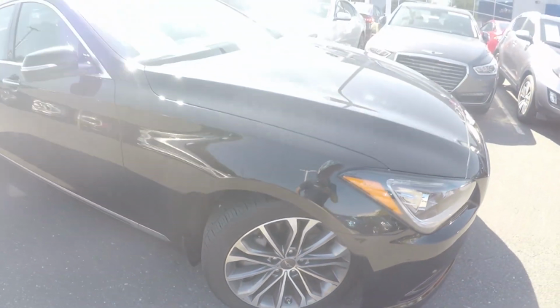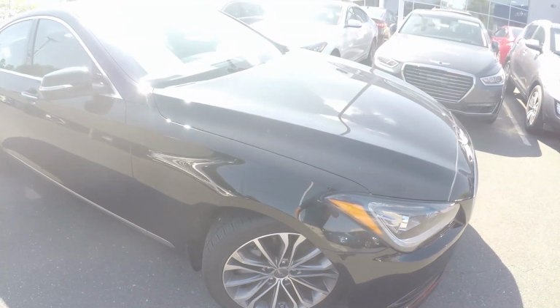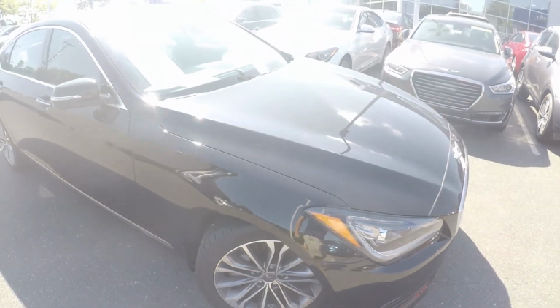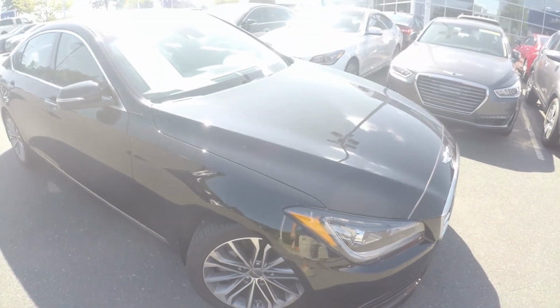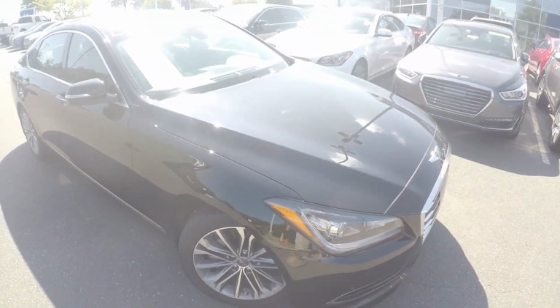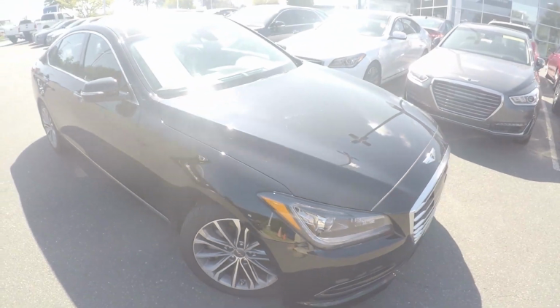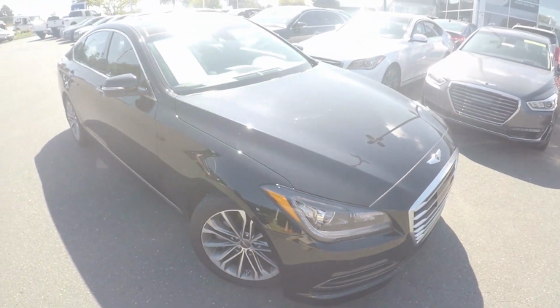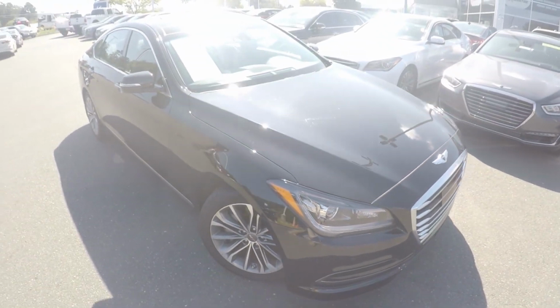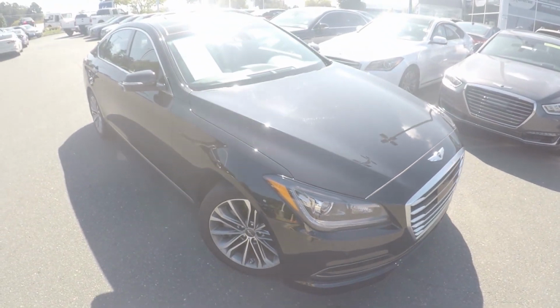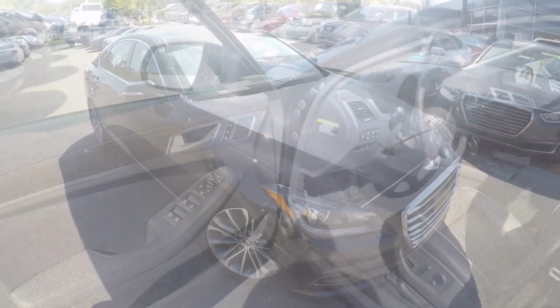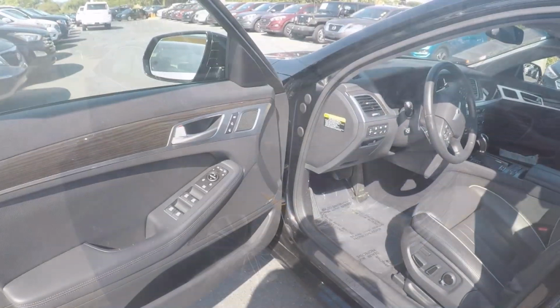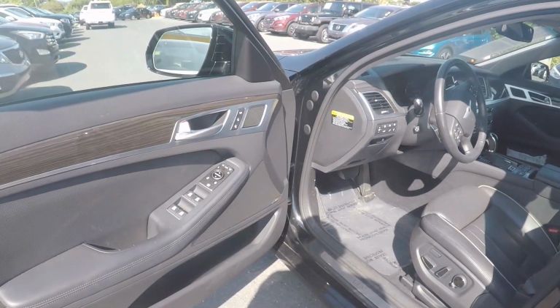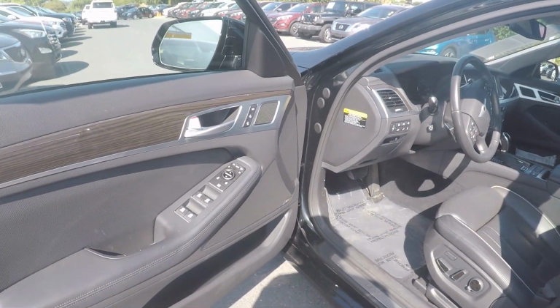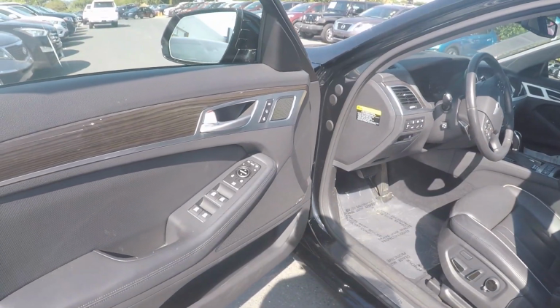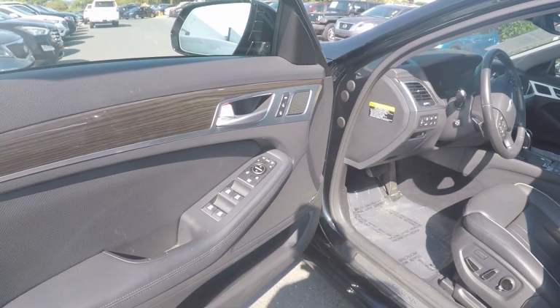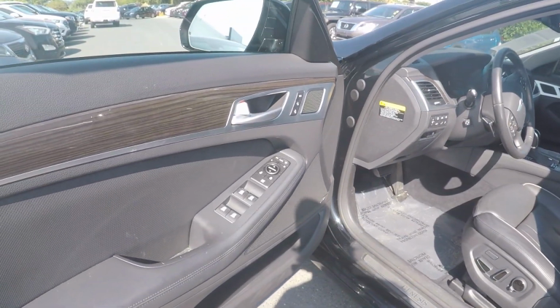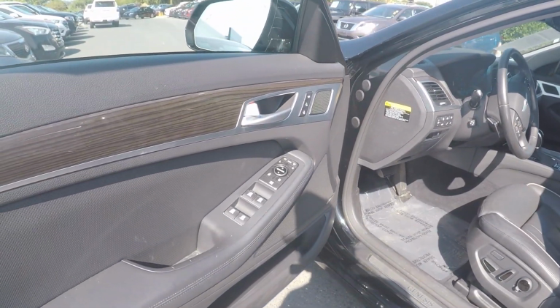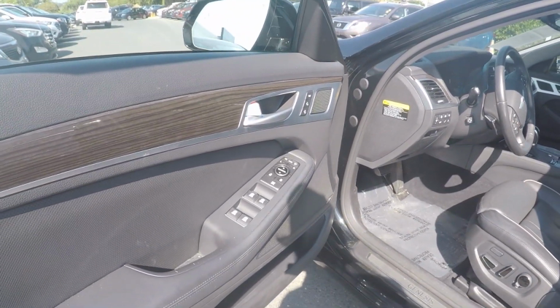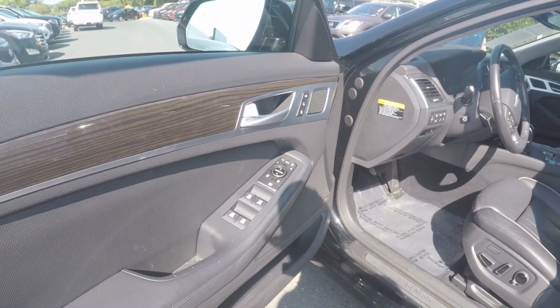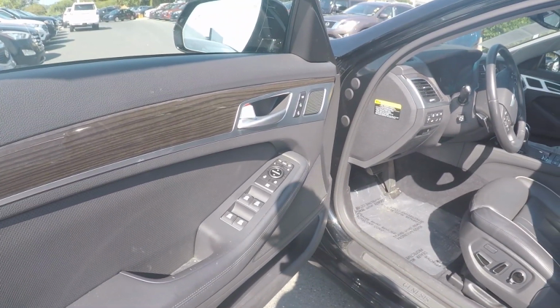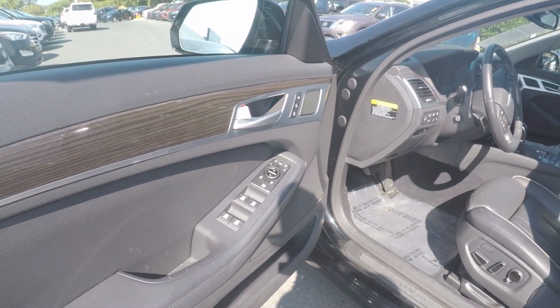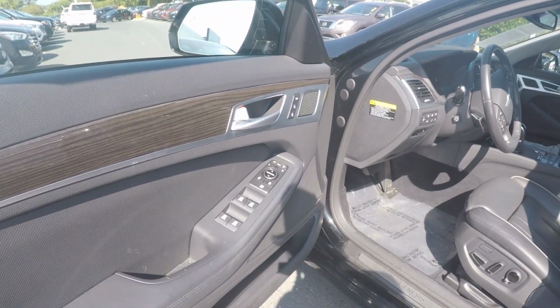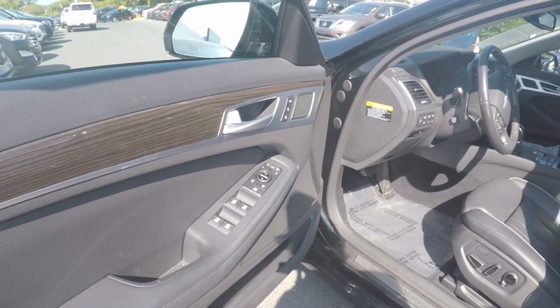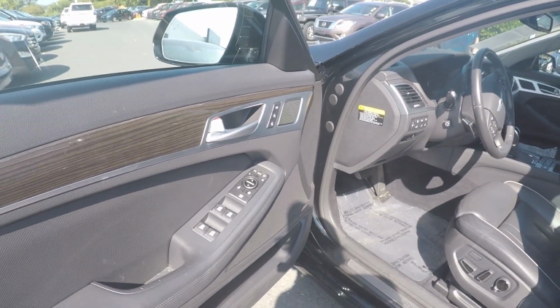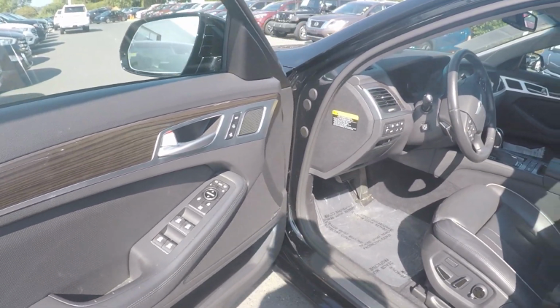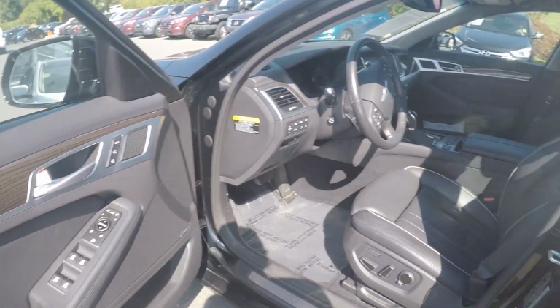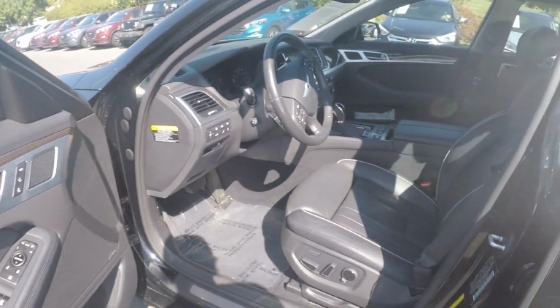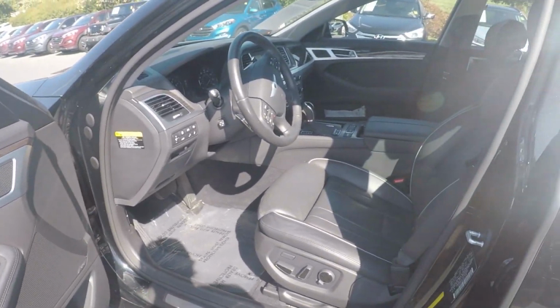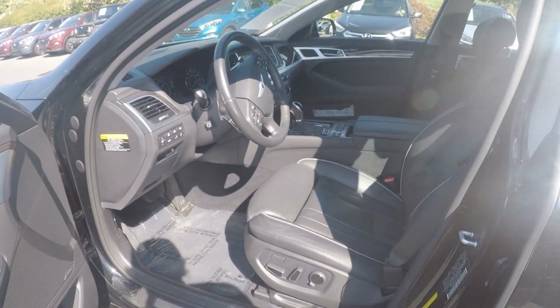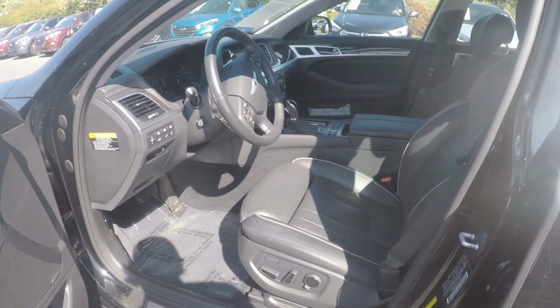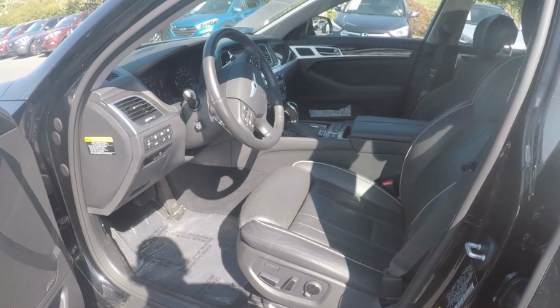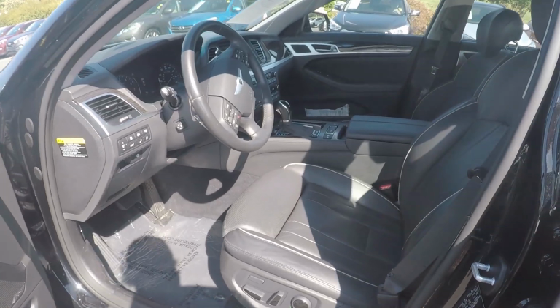Now let's check out the interior. Taking a look in the driver door, we have powered locks and windows, and powered seating for the driver.